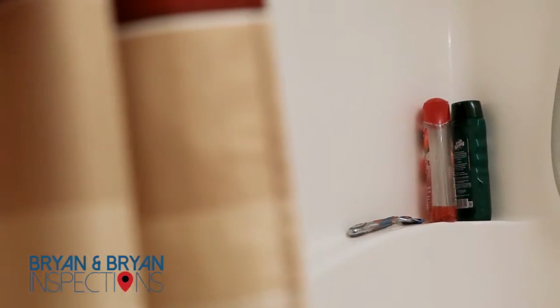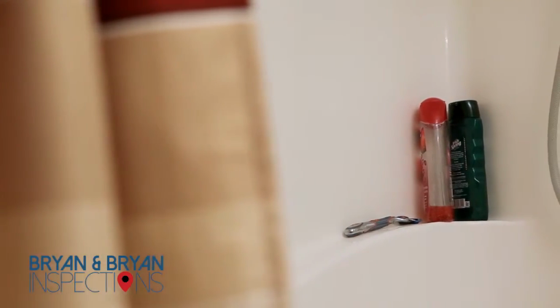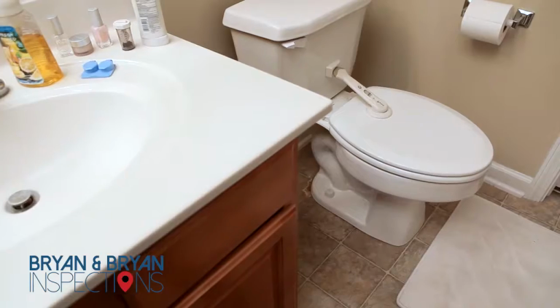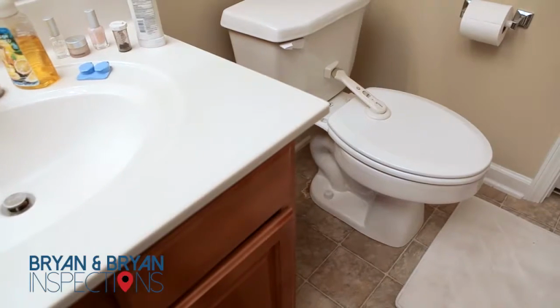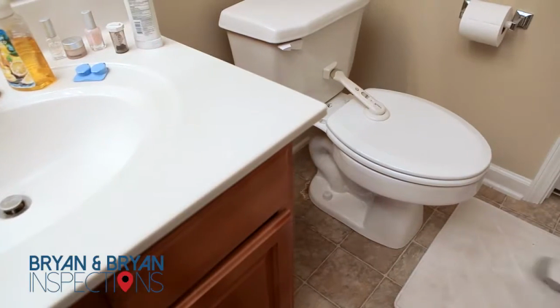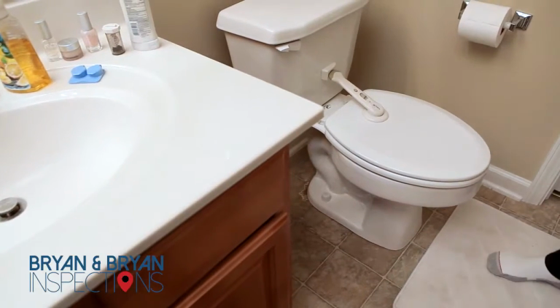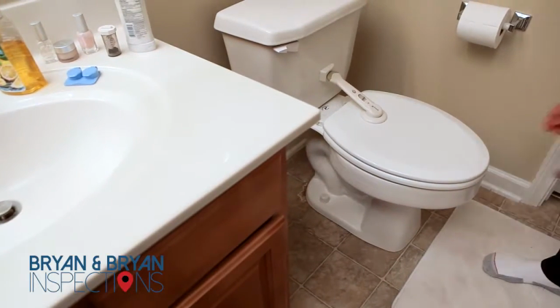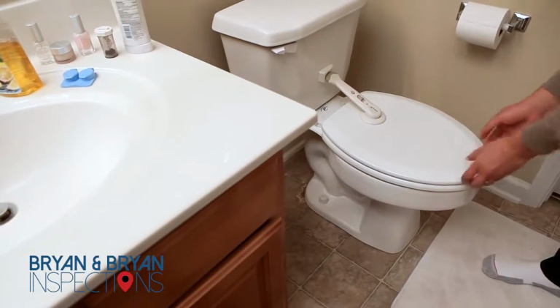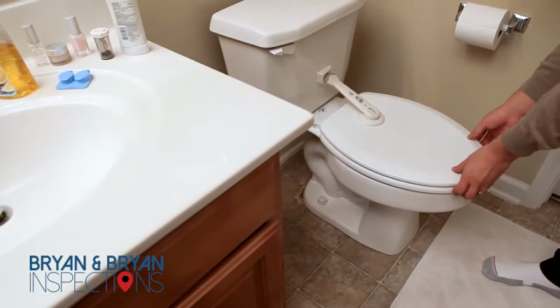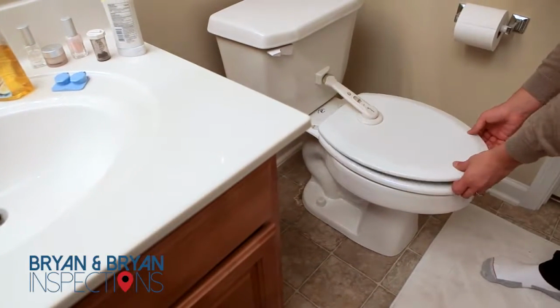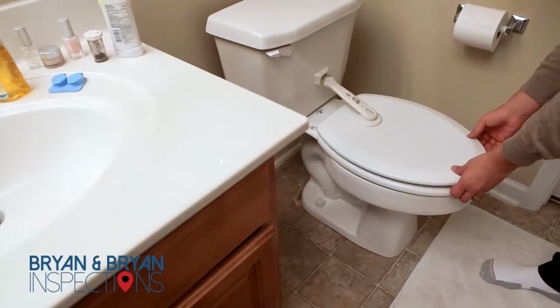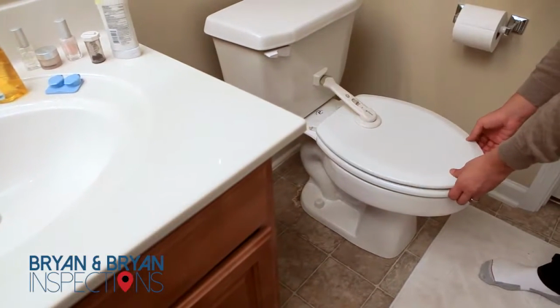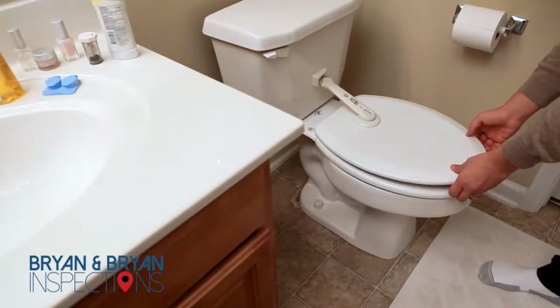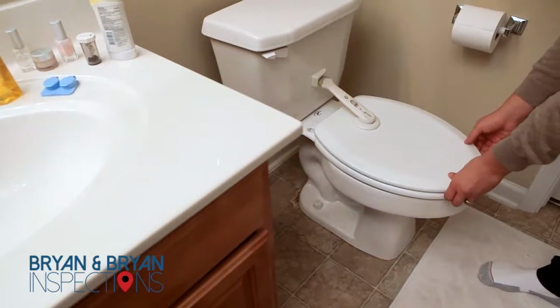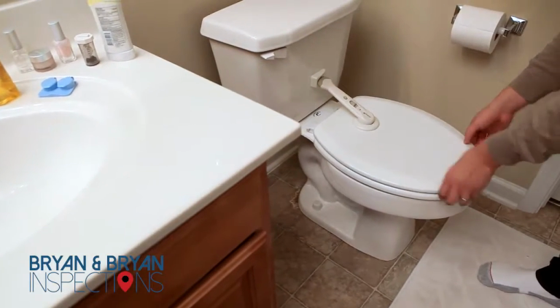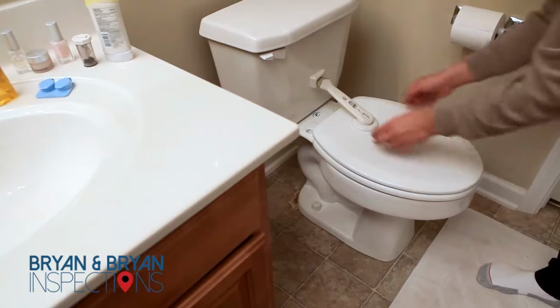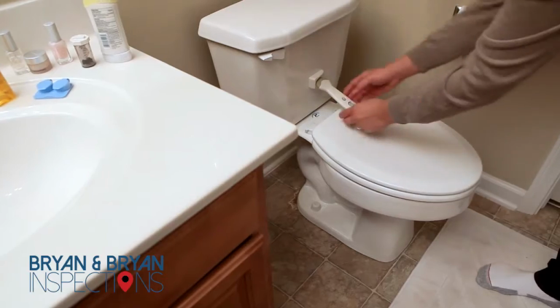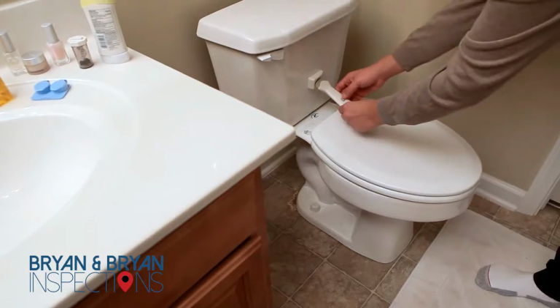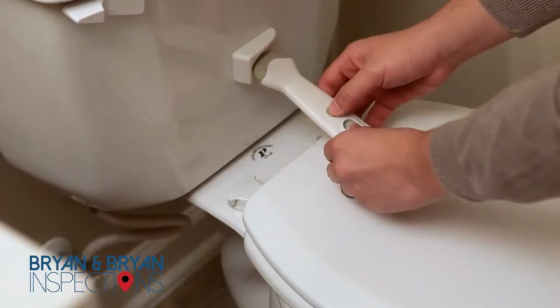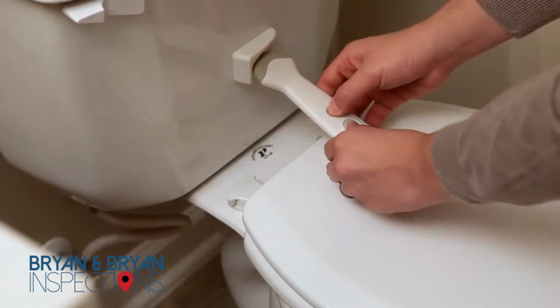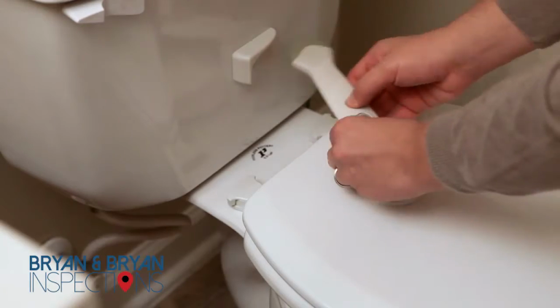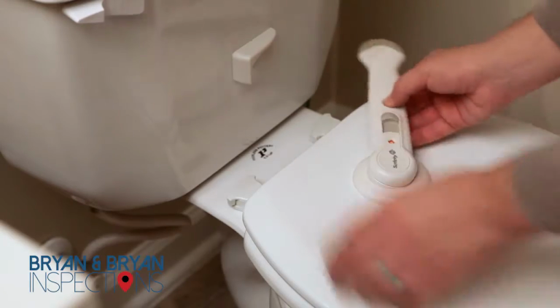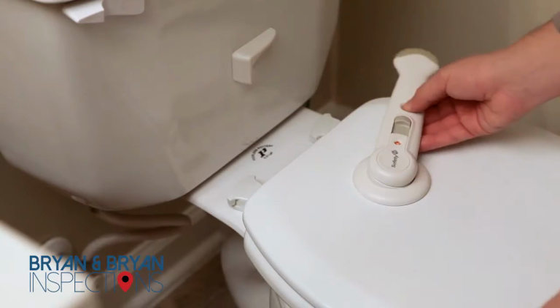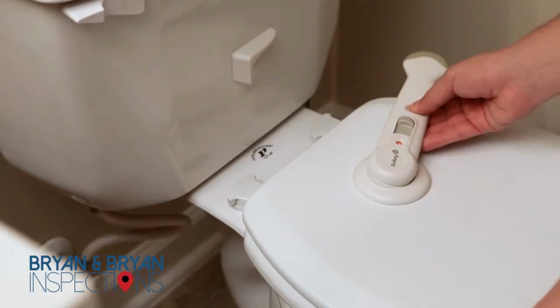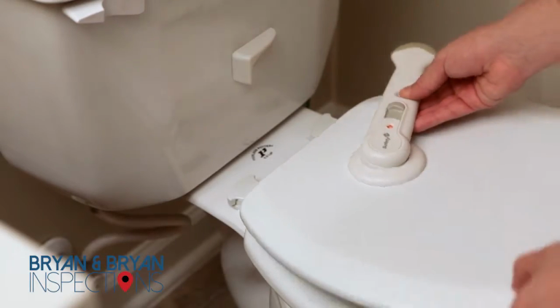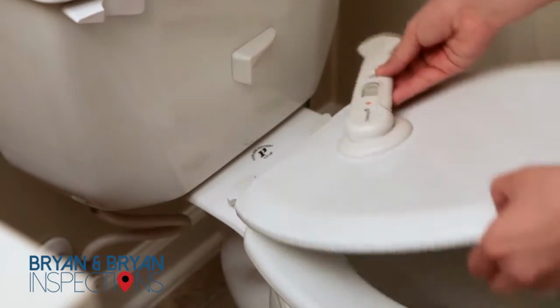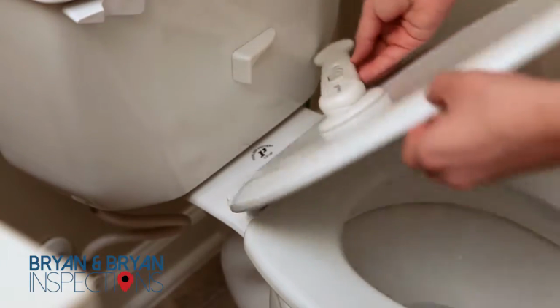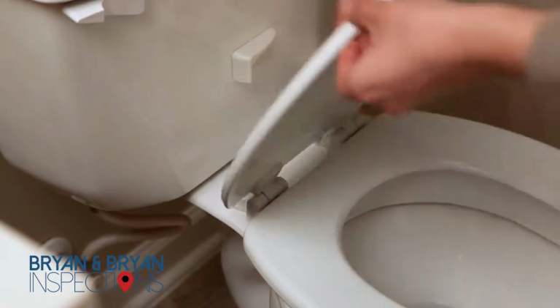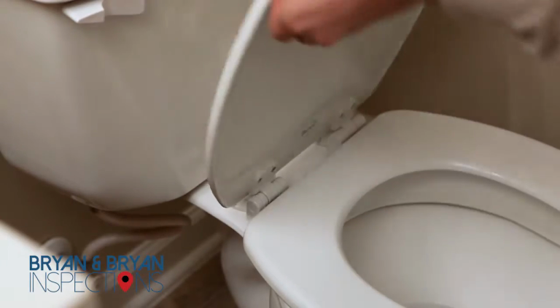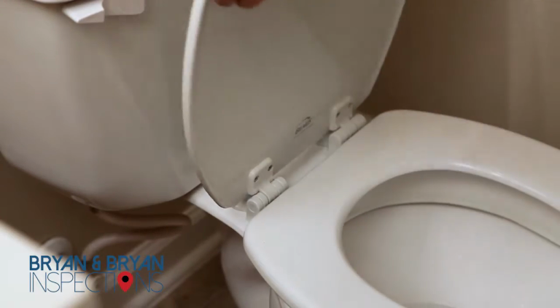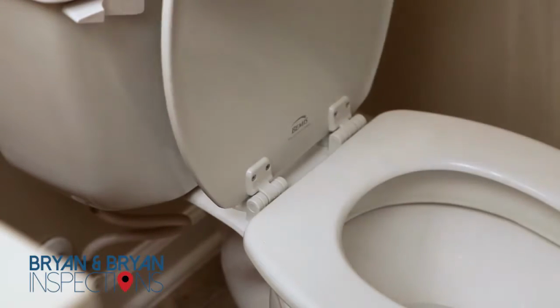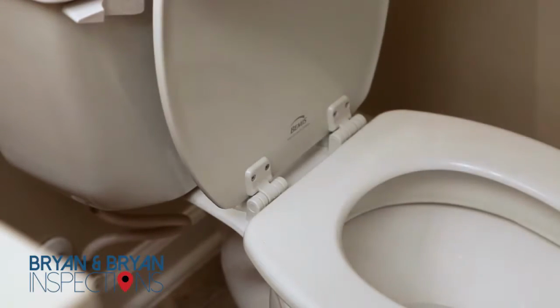Toilet locks are another great safety tip for your bathroom. These prevent your child from opening the toilet and potentially falling in.